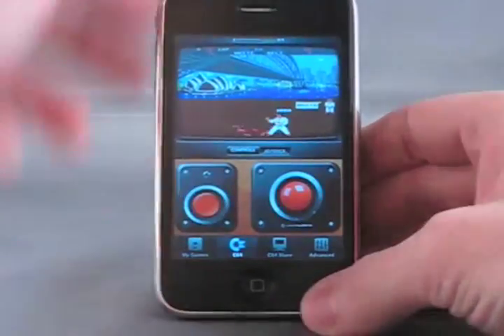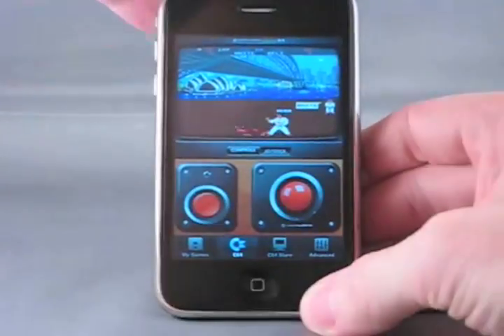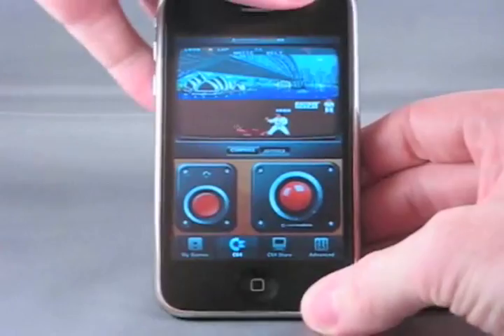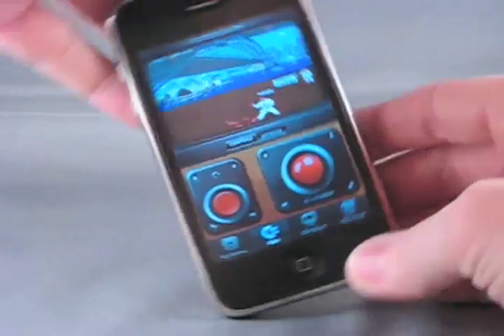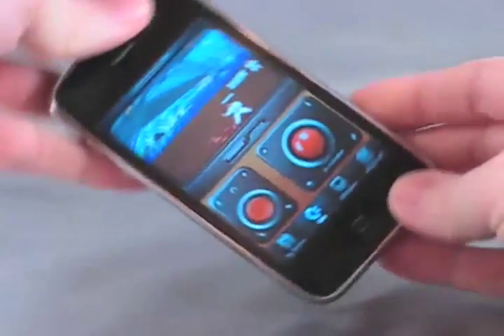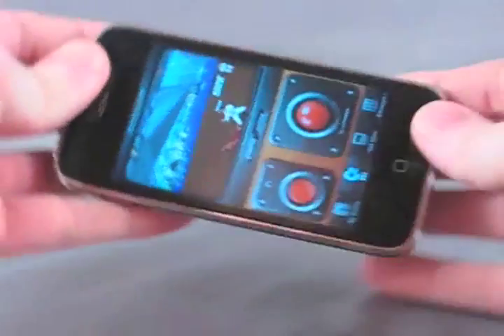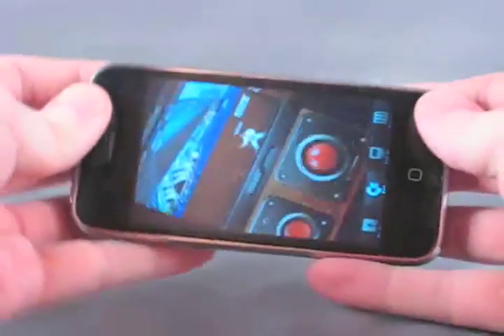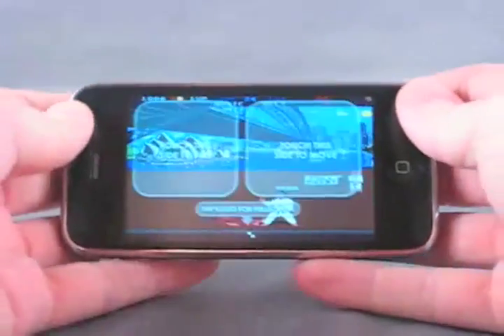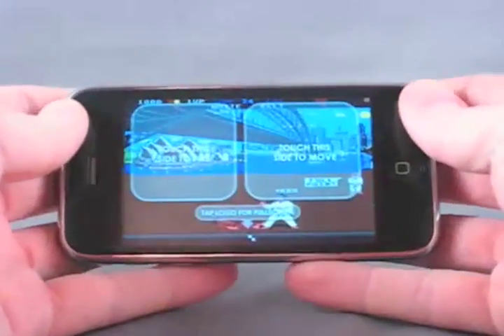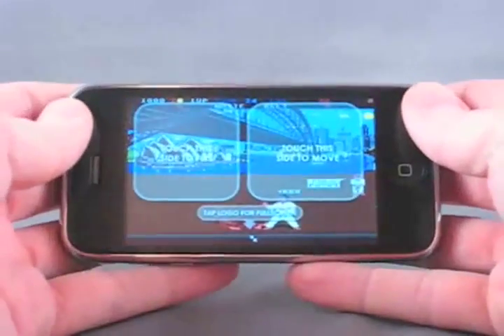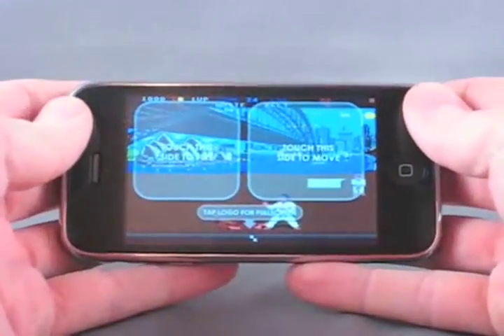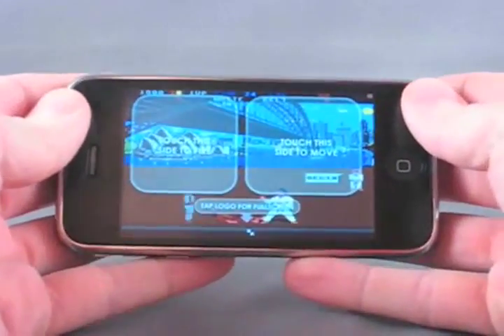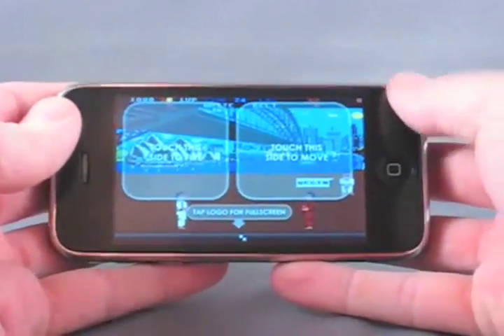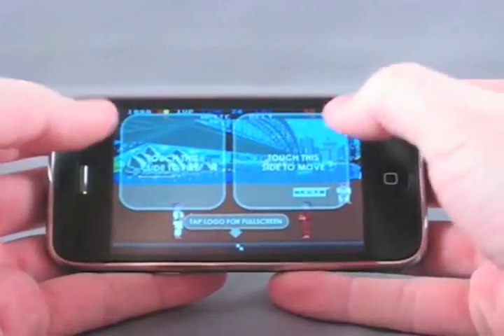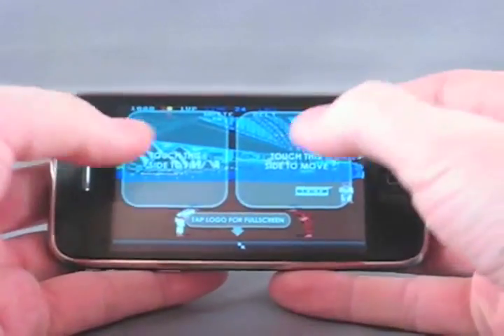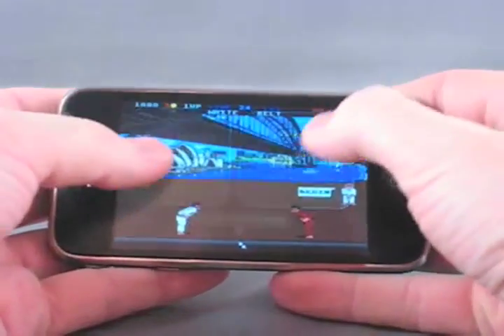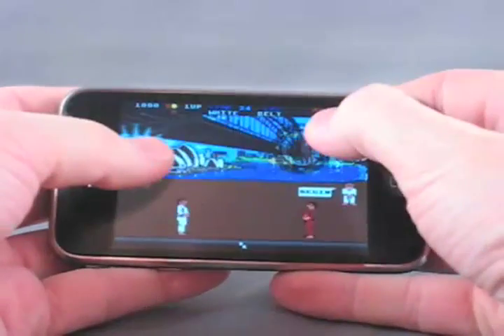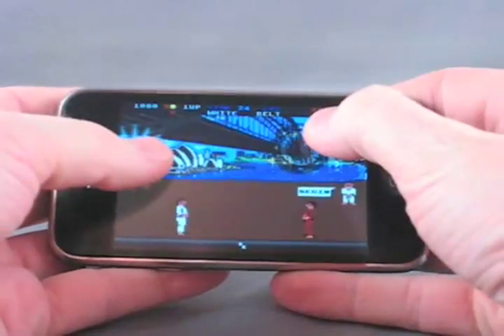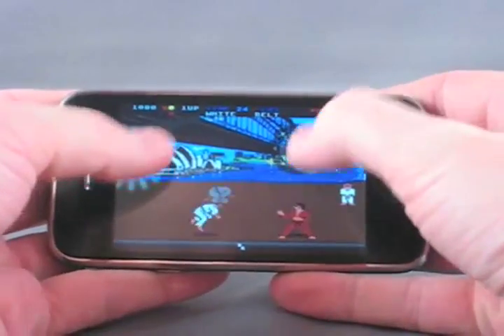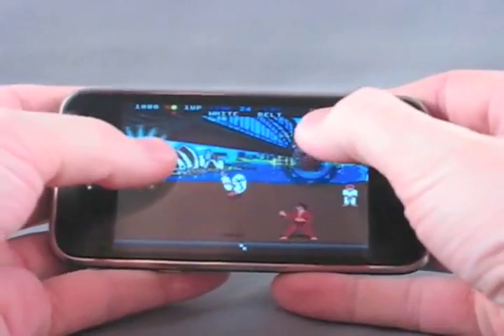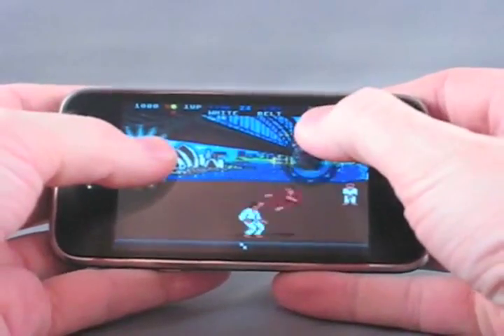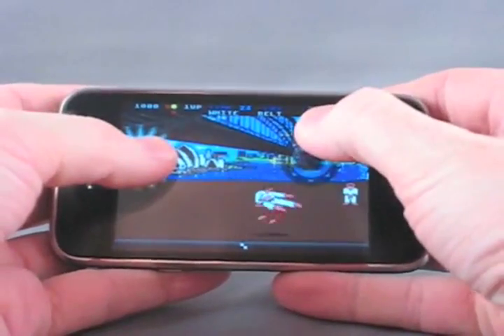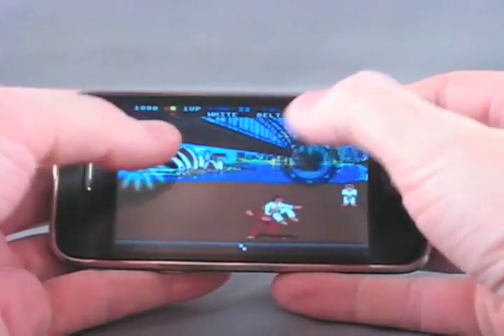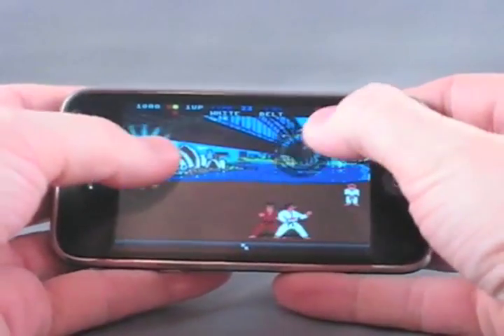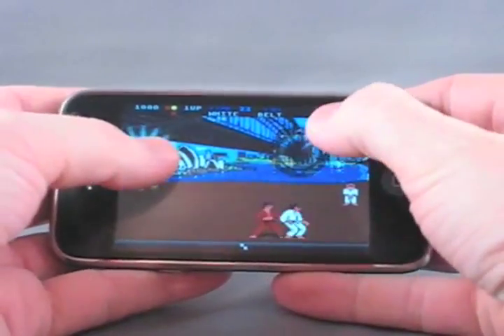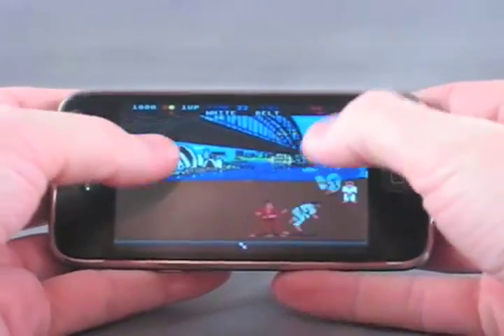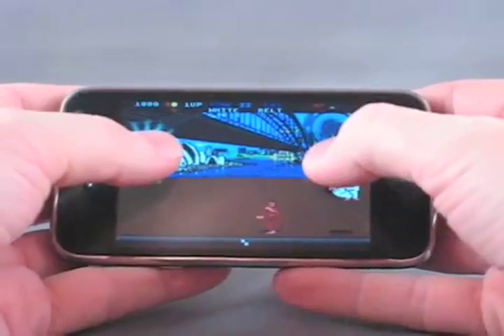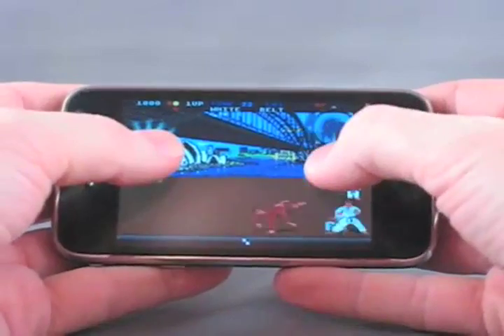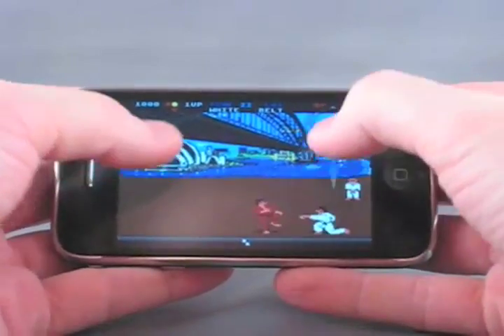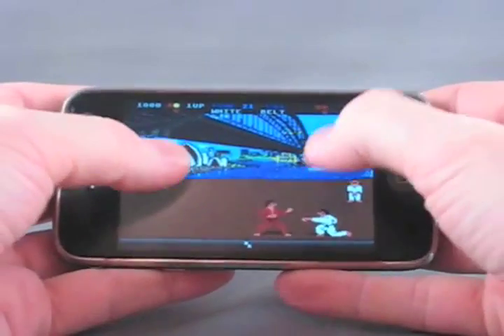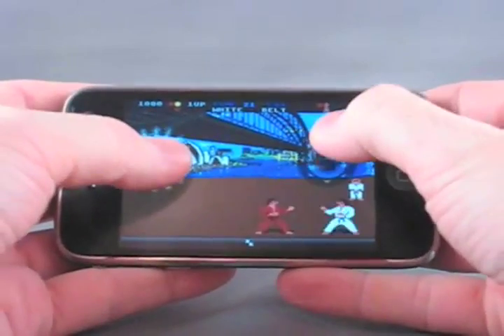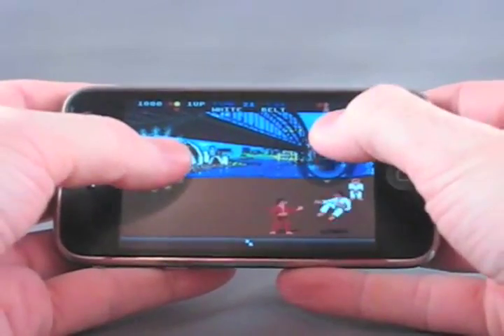If you prefer to play full screen, you simply rotate the device and you can use the virtual joystick anywhere you please, wherever you touch your thumb.